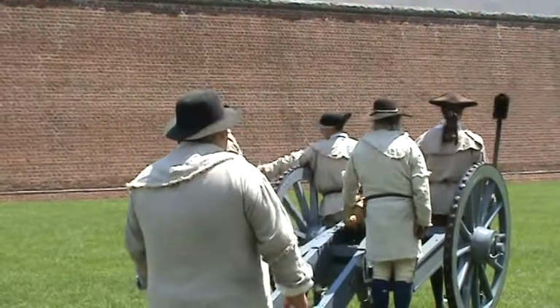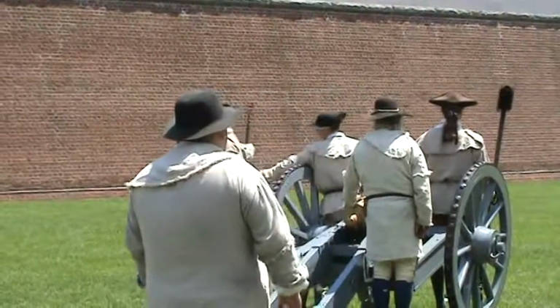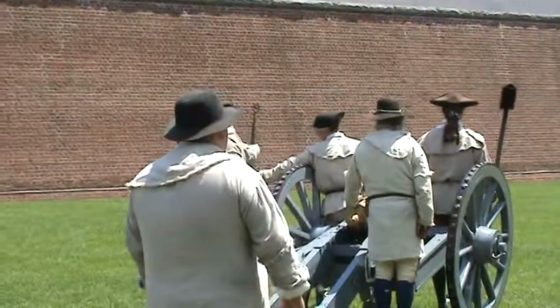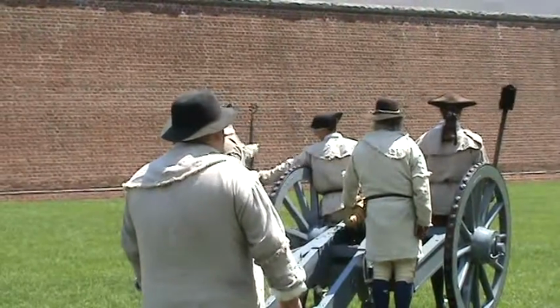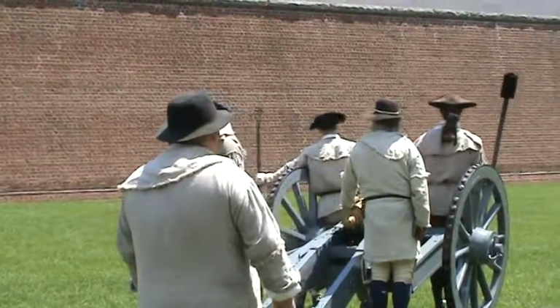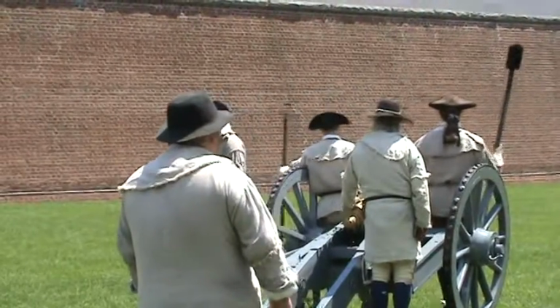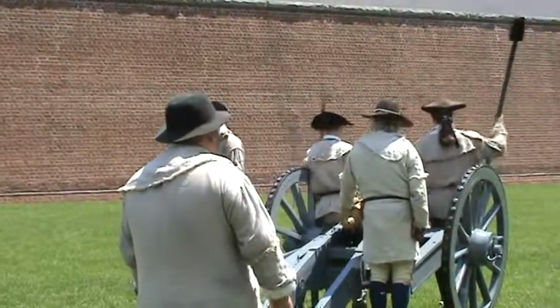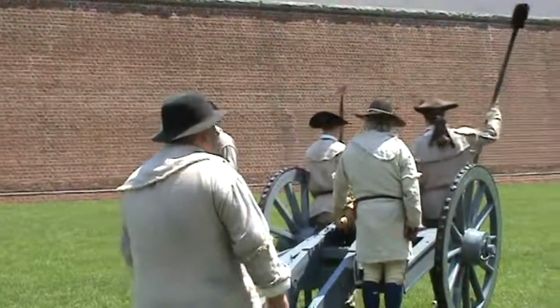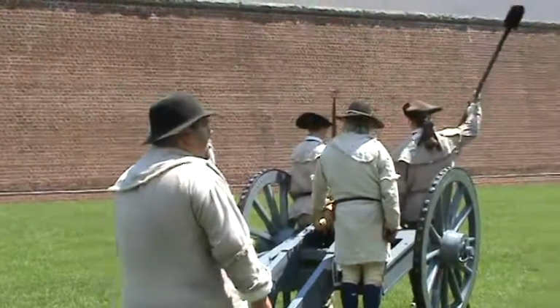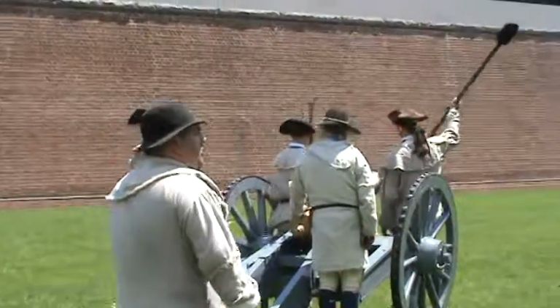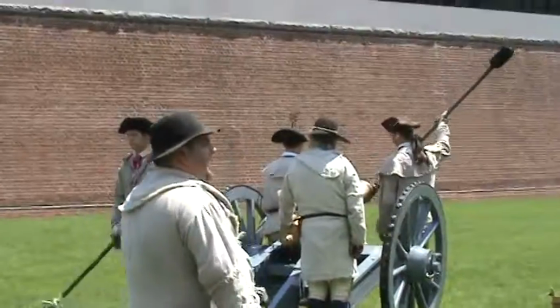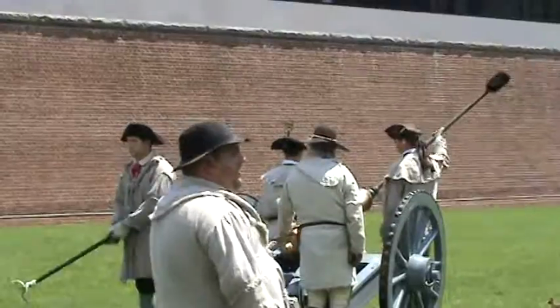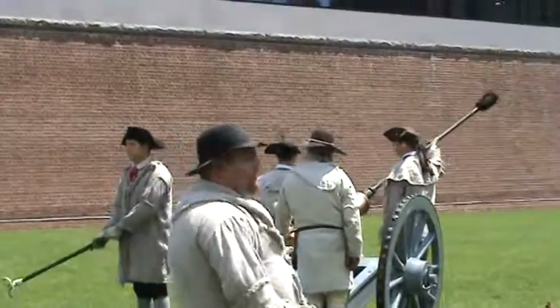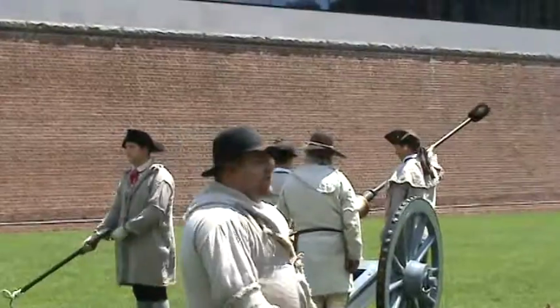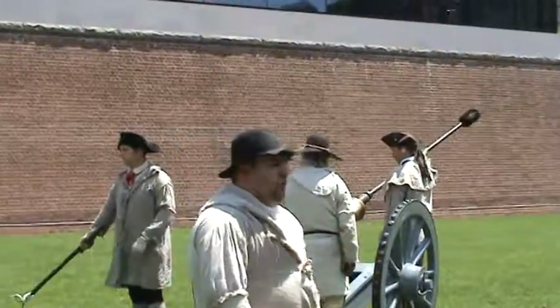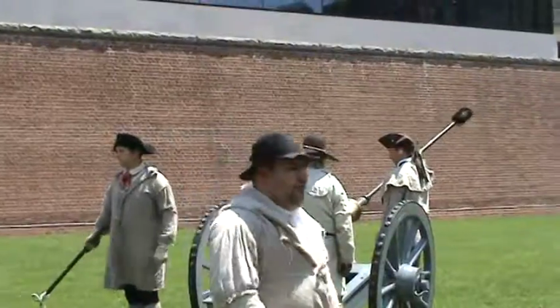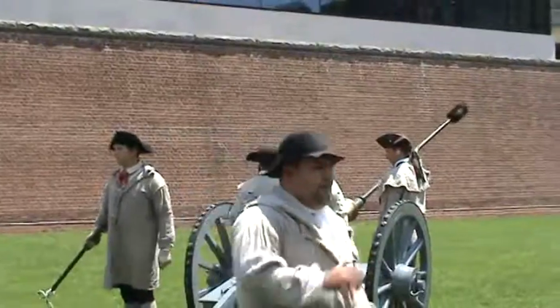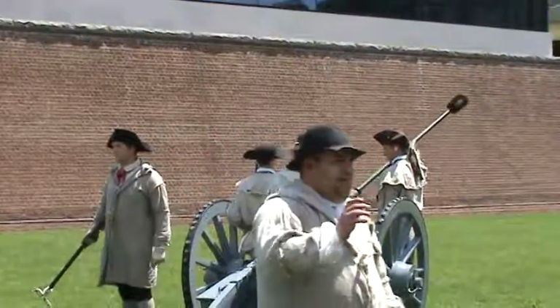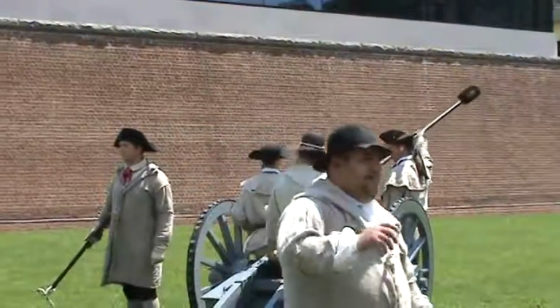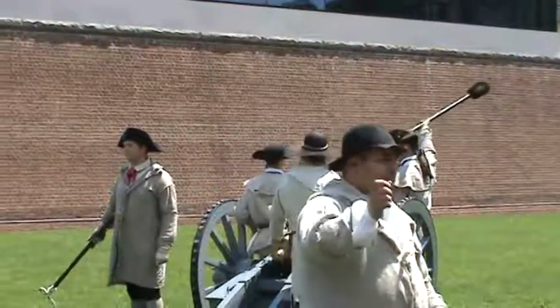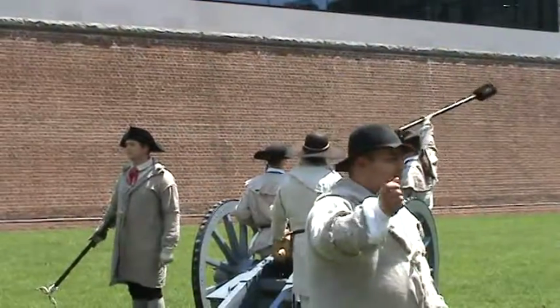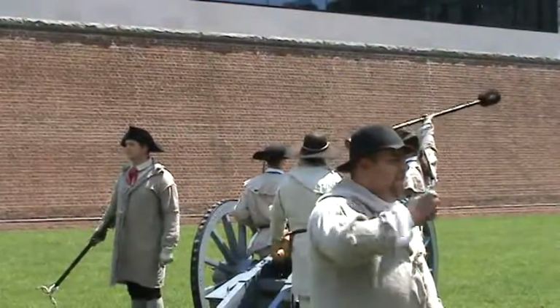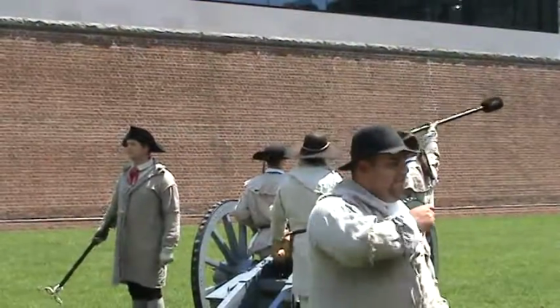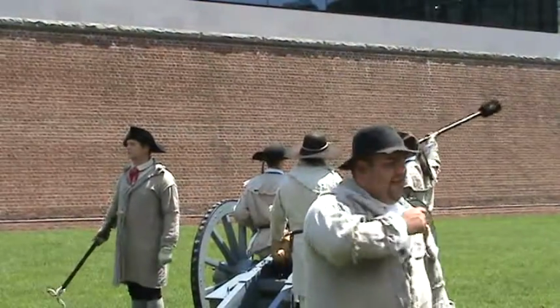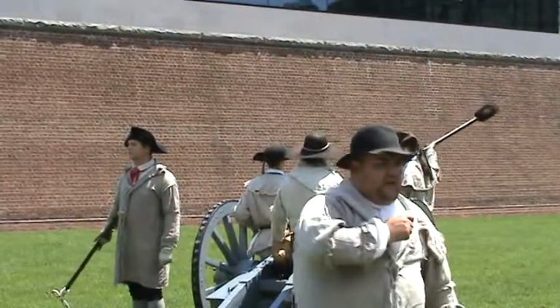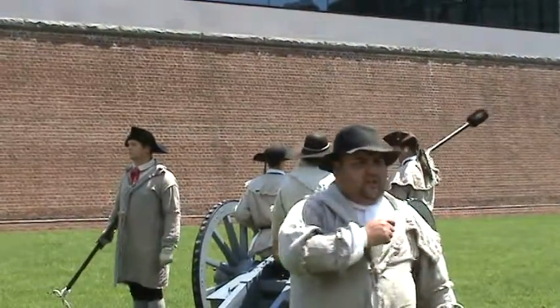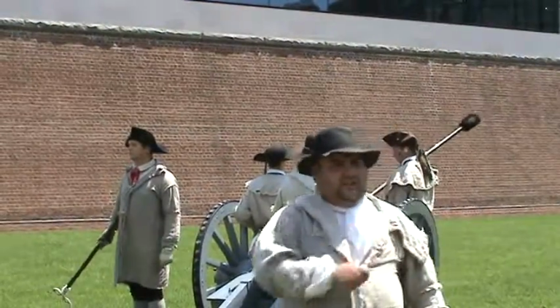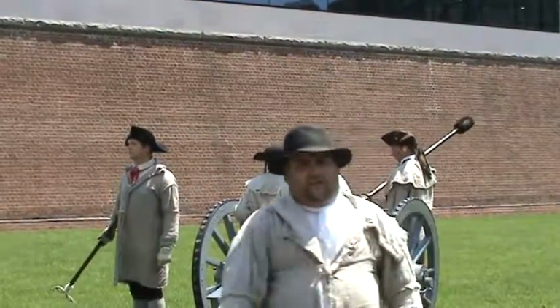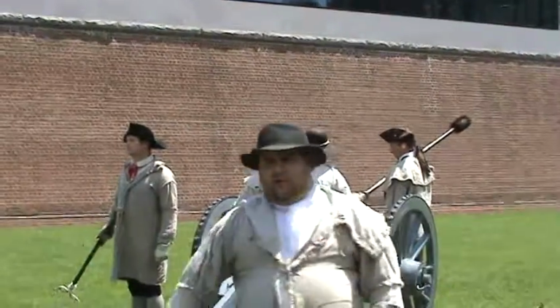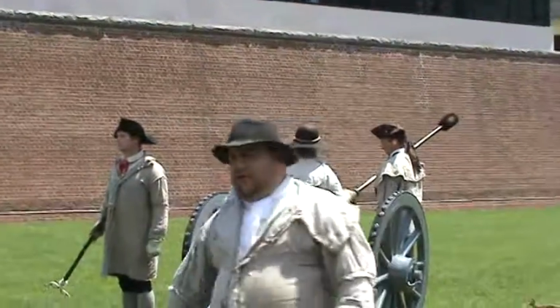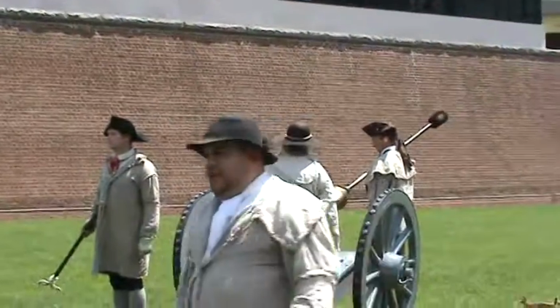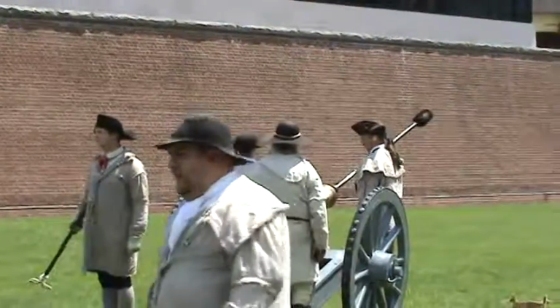Ram down cartridge. With the other end of his tool, the front right man then seats that cartridge into the breach of the gun.